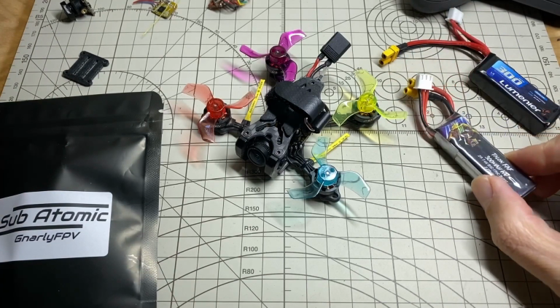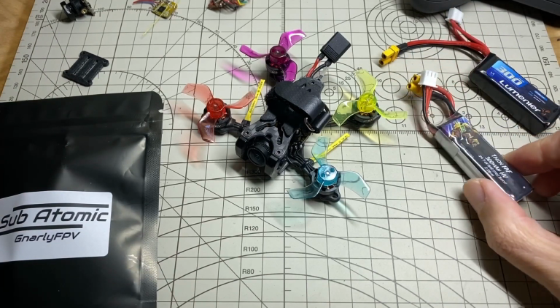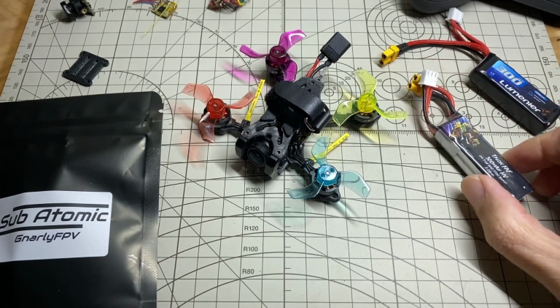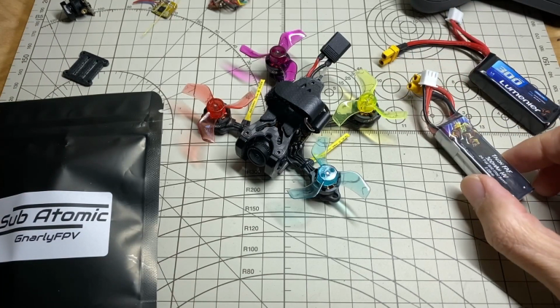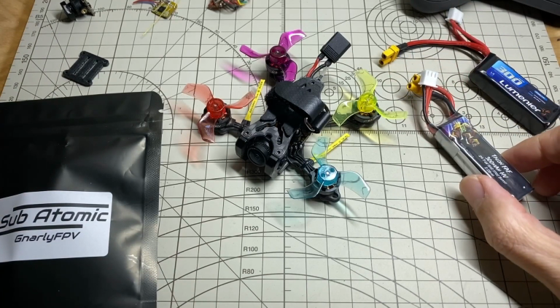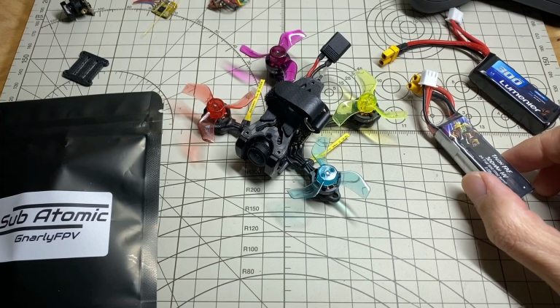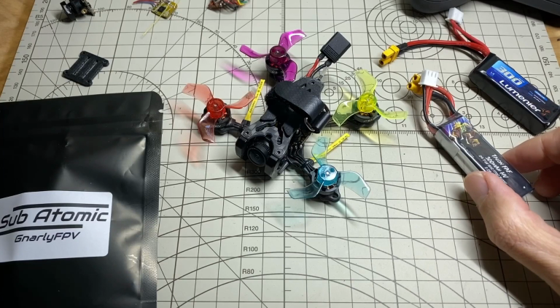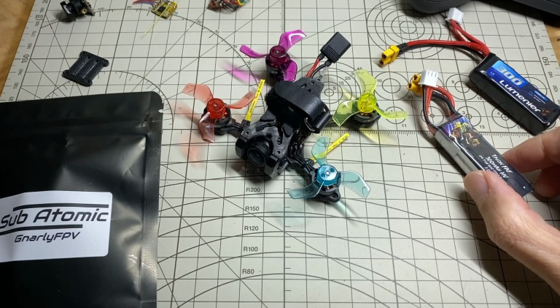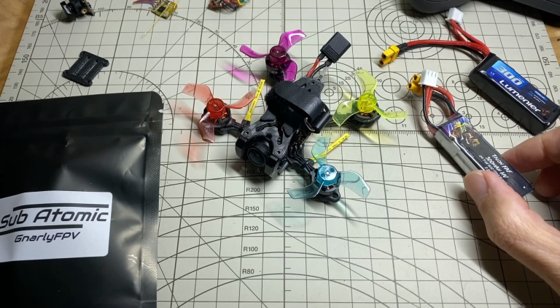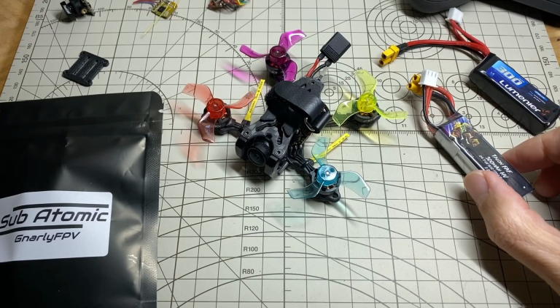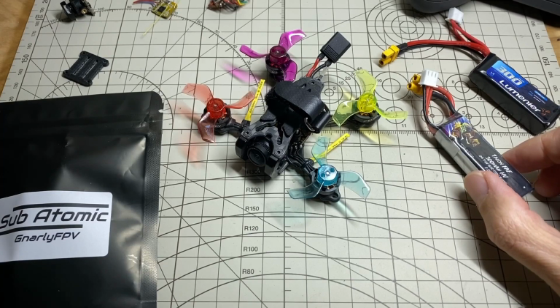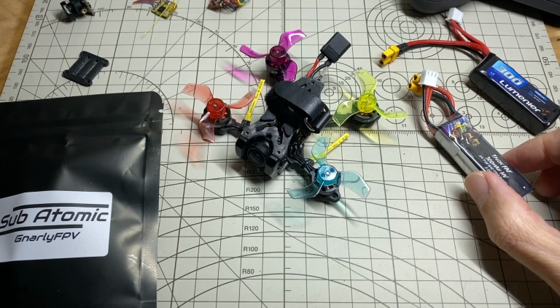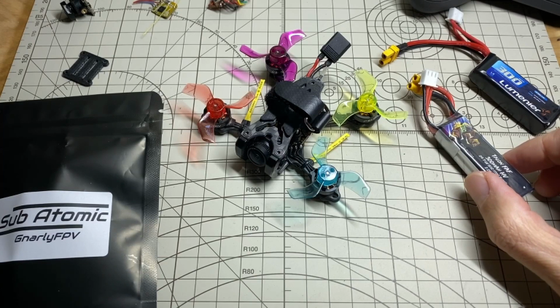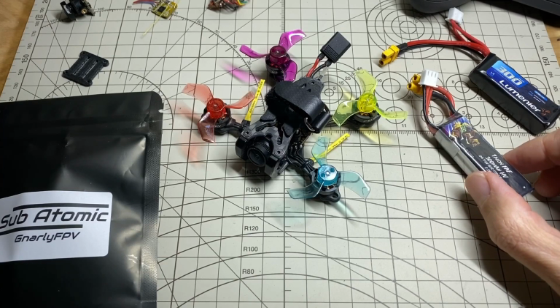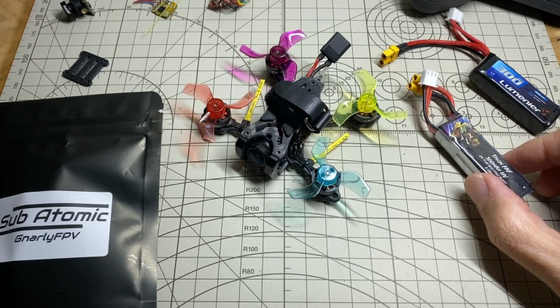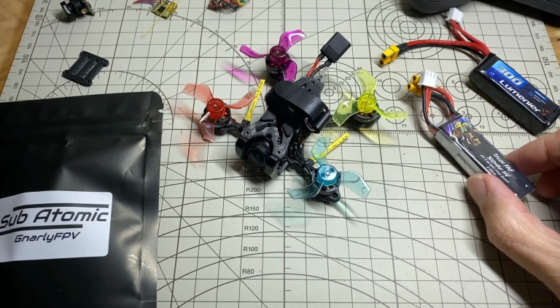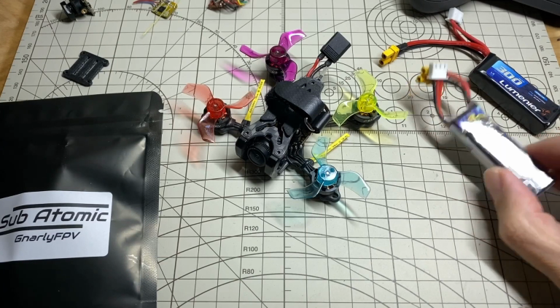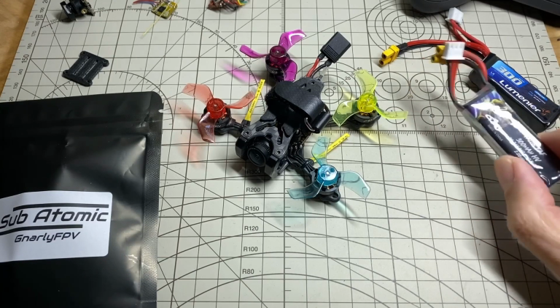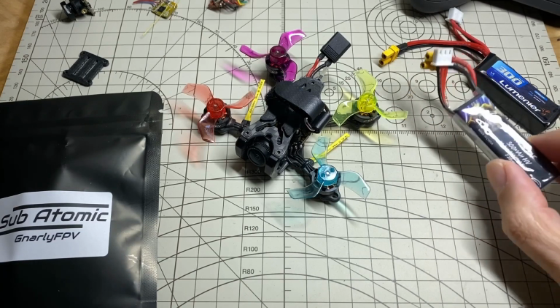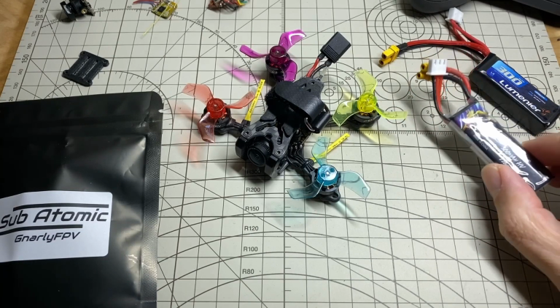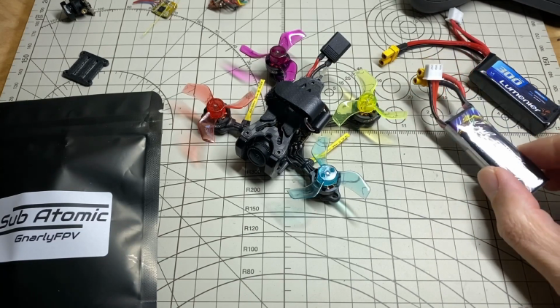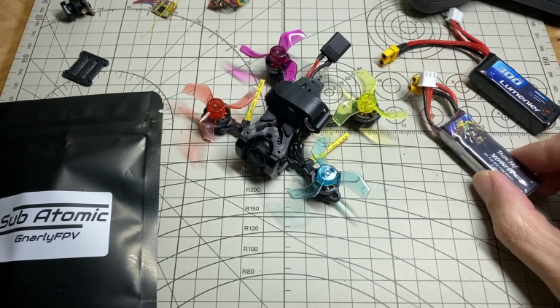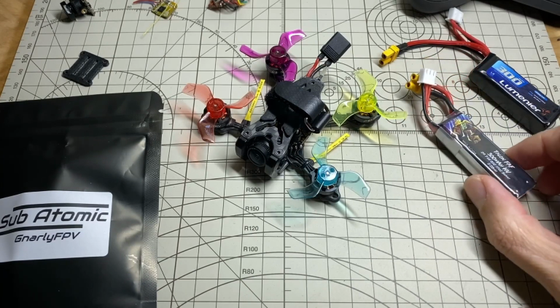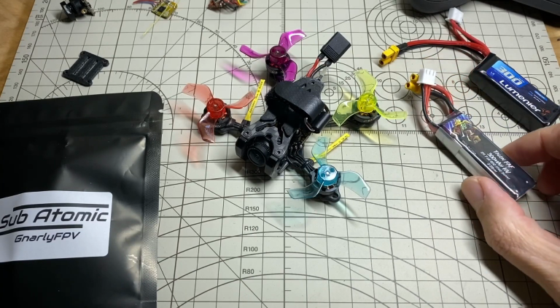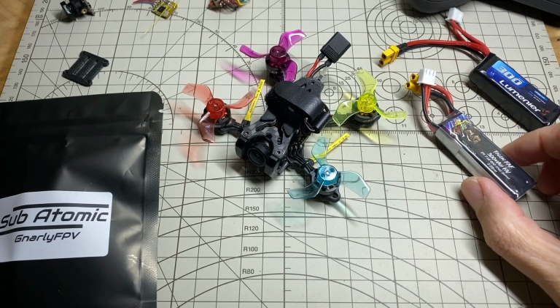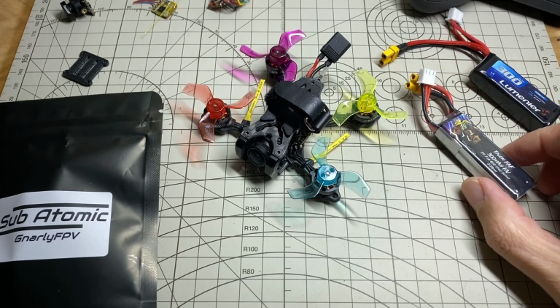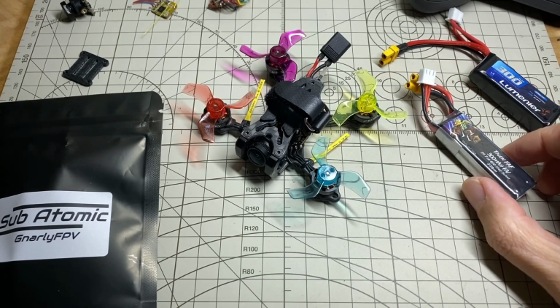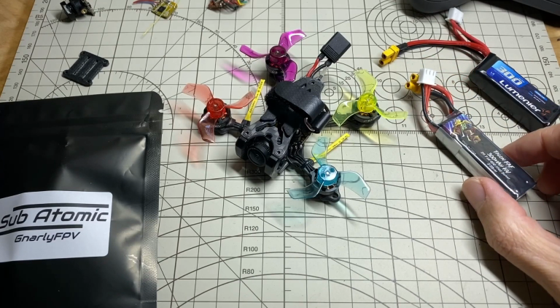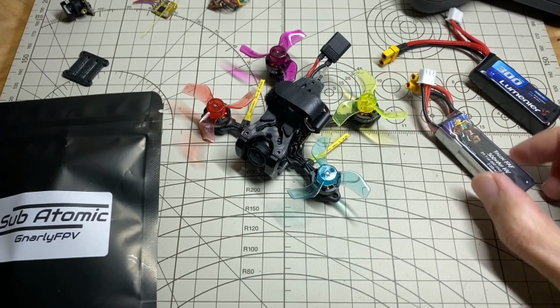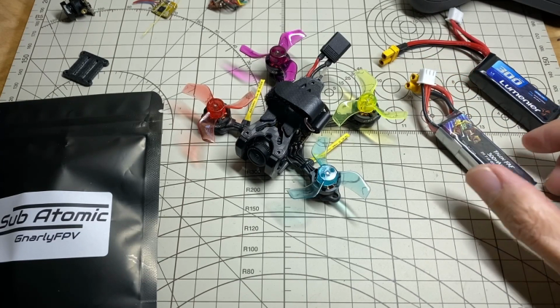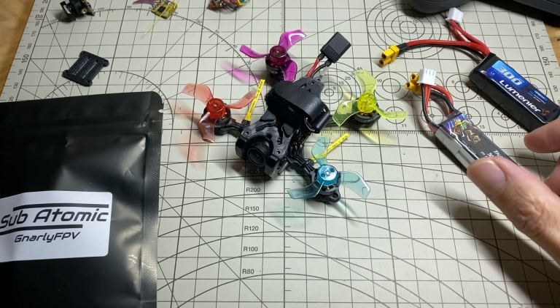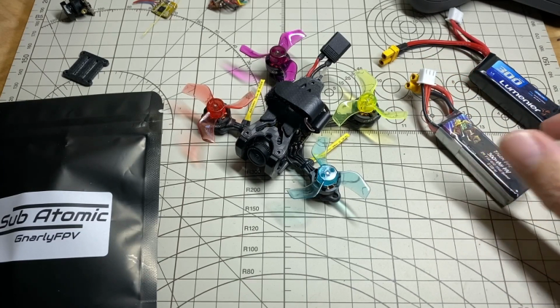I'm very happy that I got rid of the video noise, and also very happy with the performance on the high voltage batteries. I'll show you one of the flights I had this morning with this current setup. That's it for now — thanks for watching.